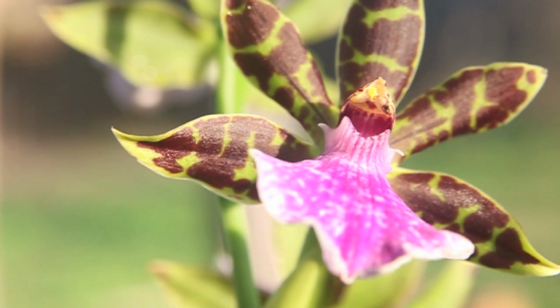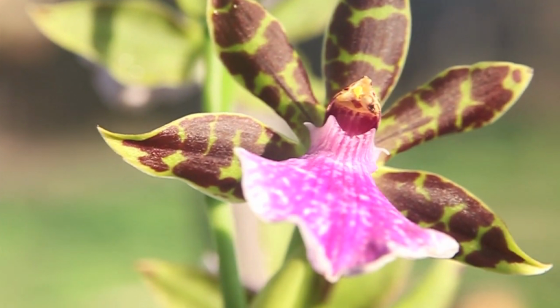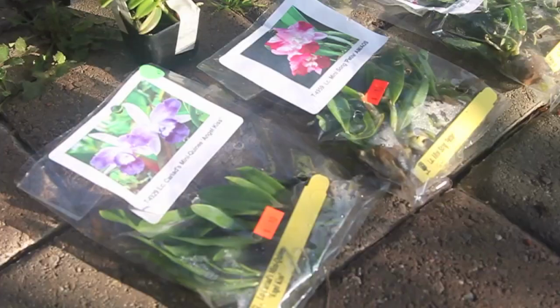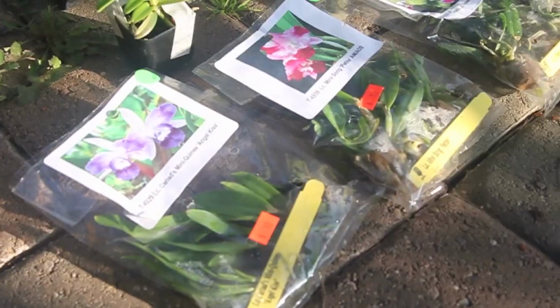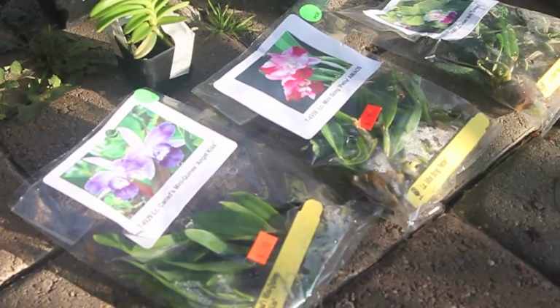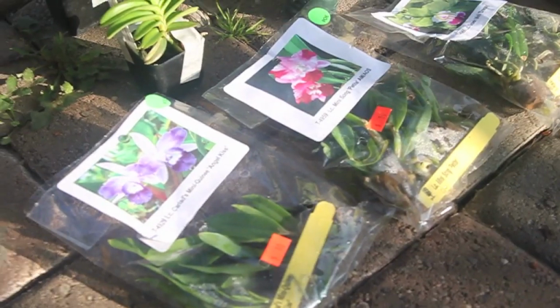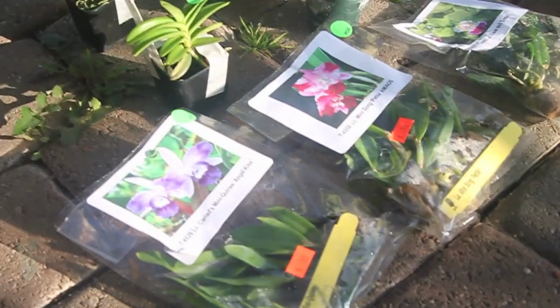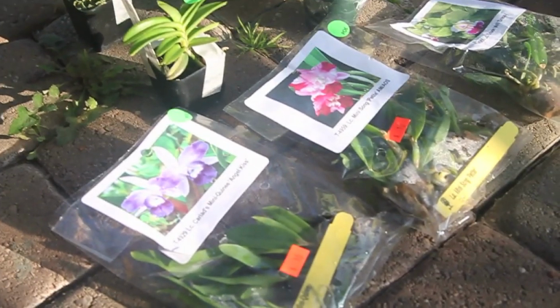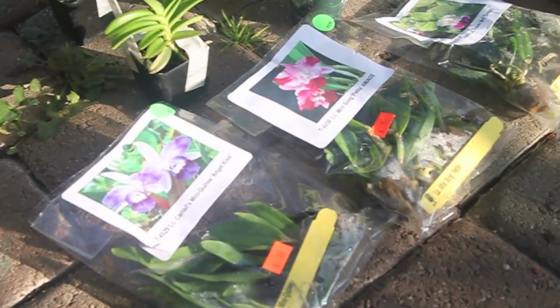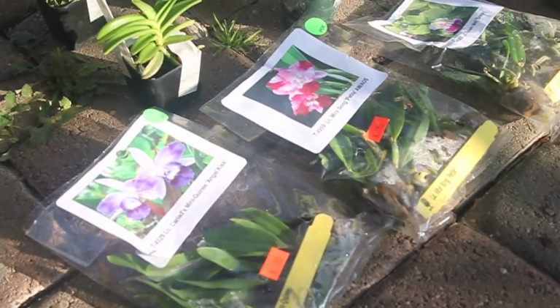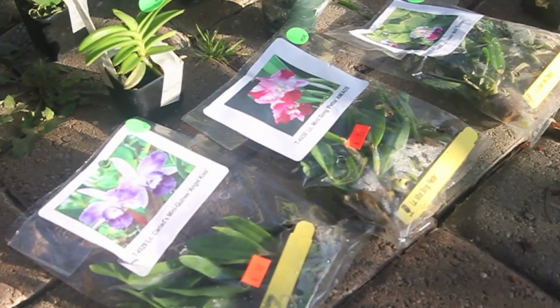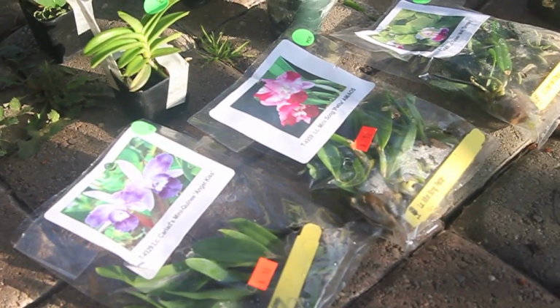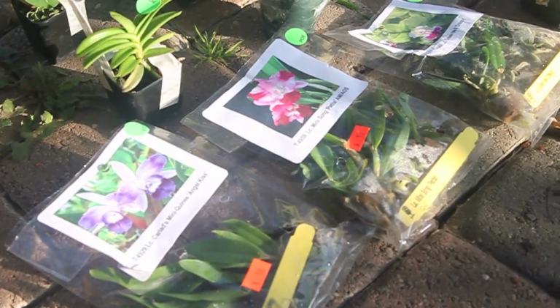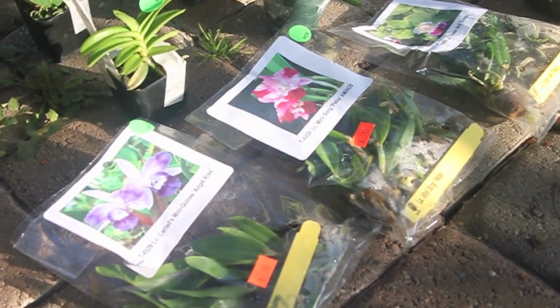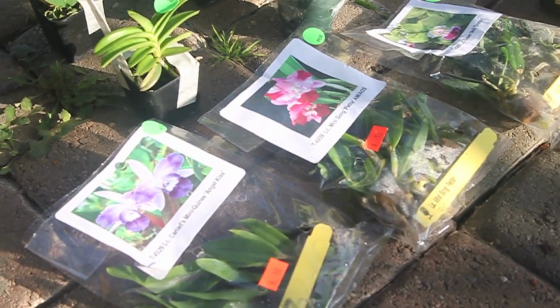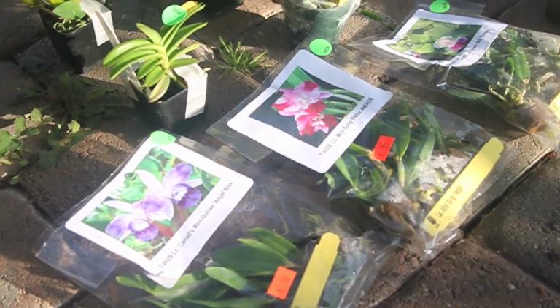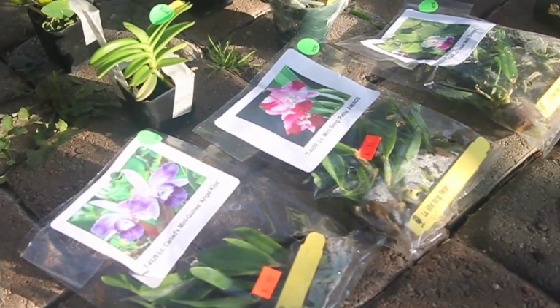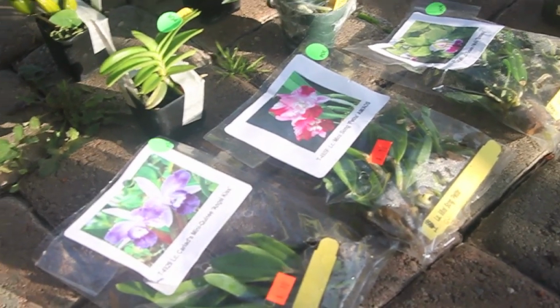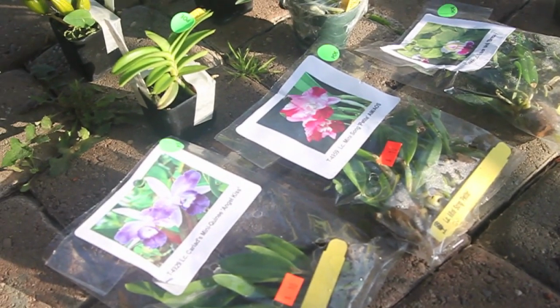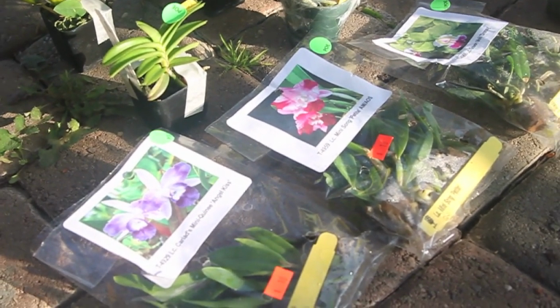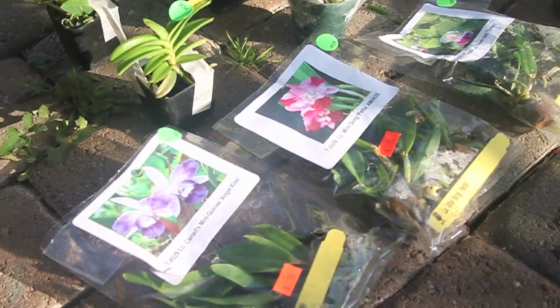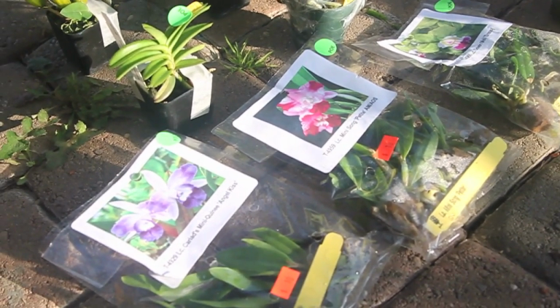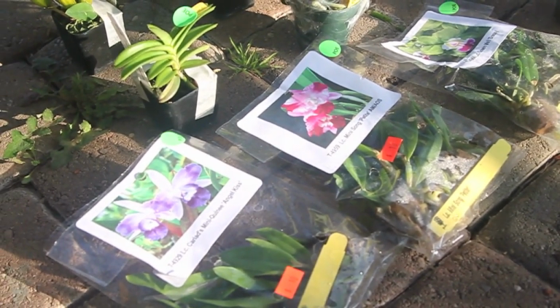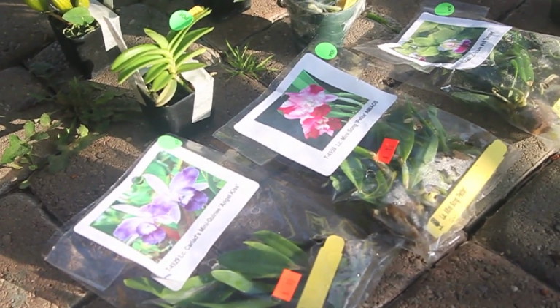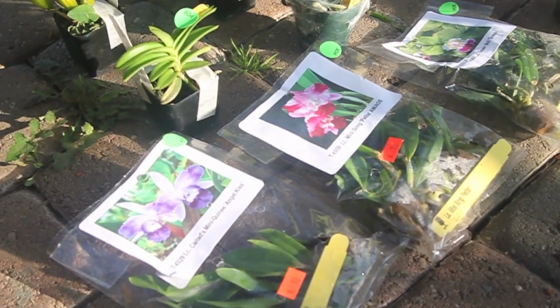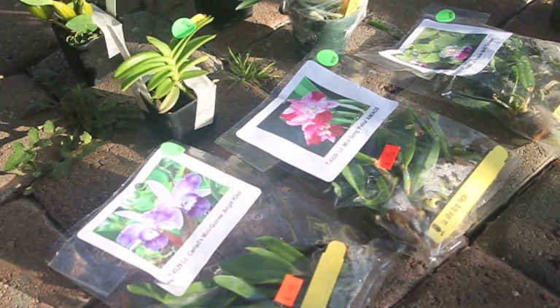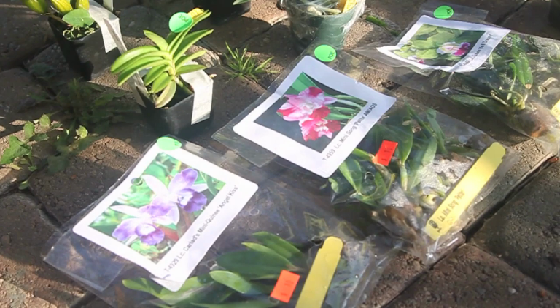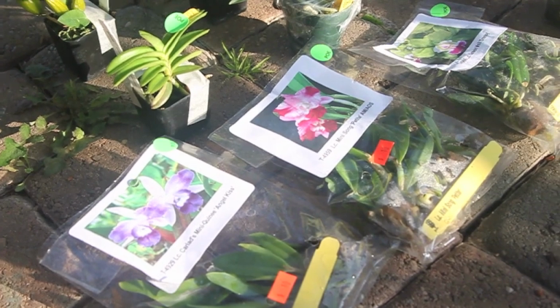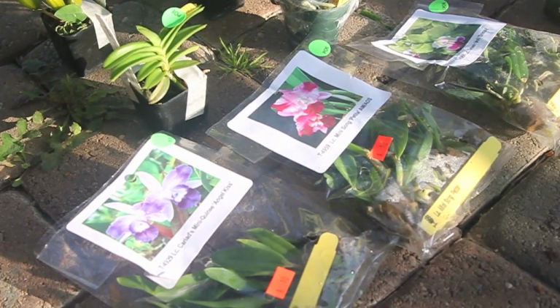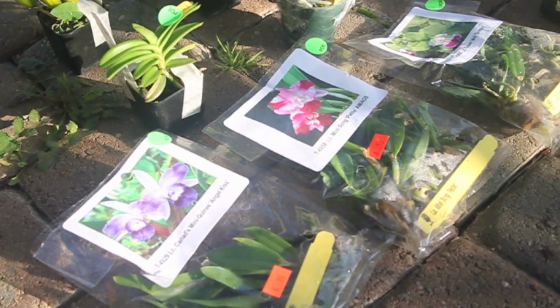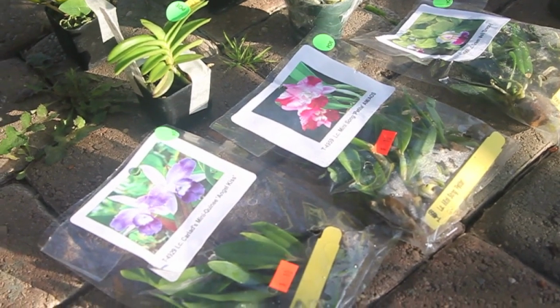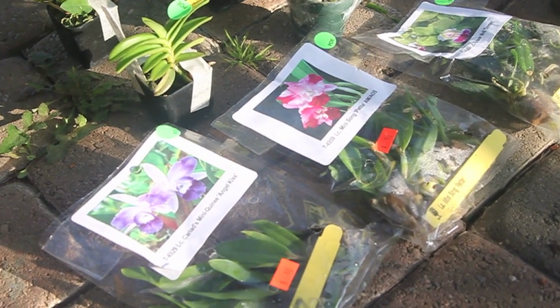Hey everyone, it's Baotran. I wanted to show you my orchid haul from the Pacific Orchid Expo.